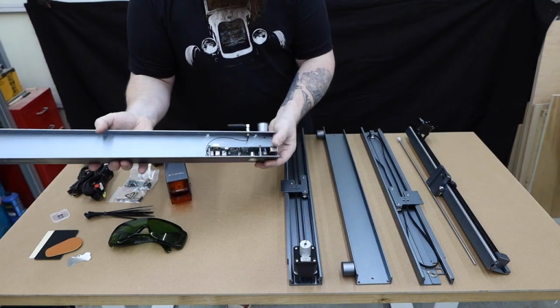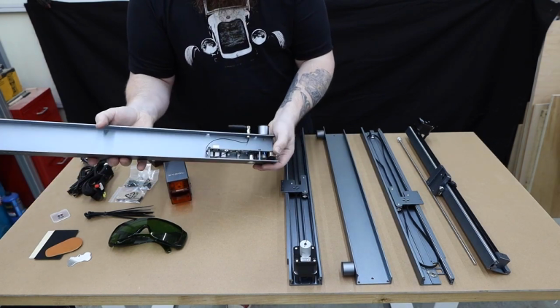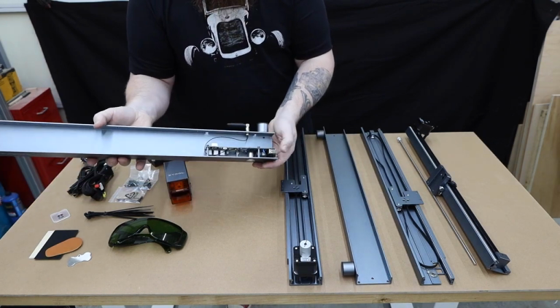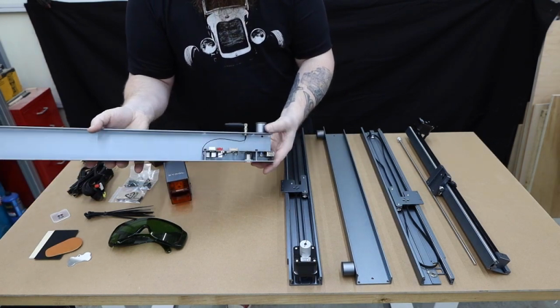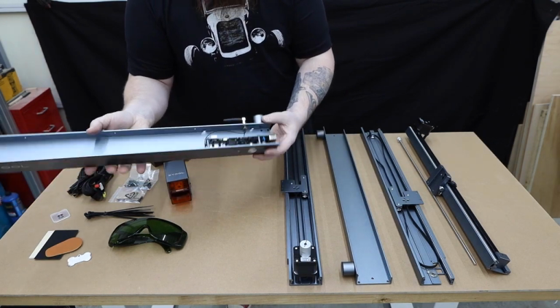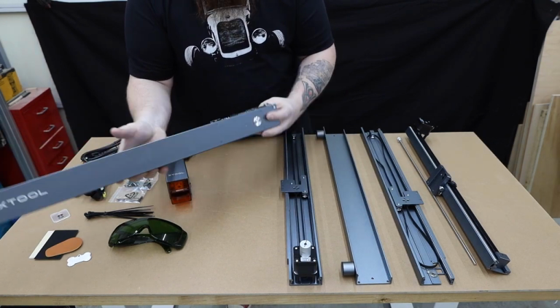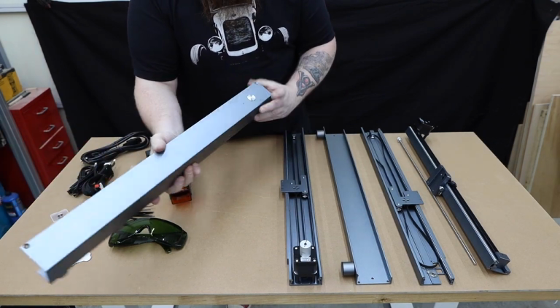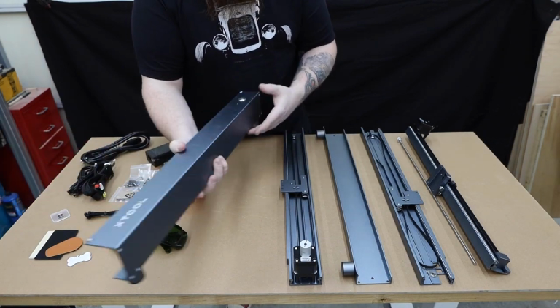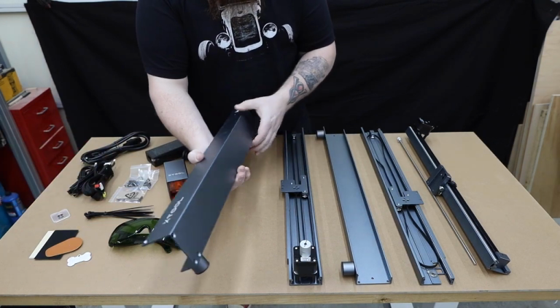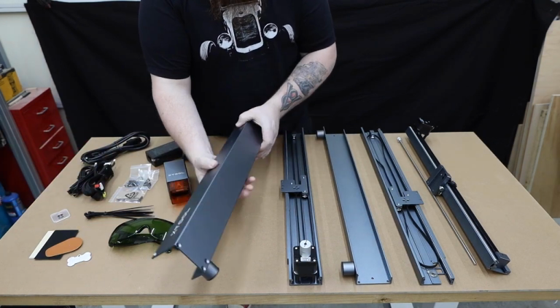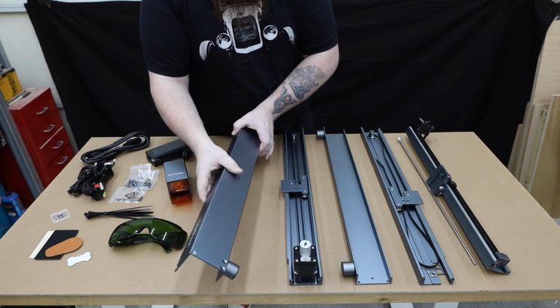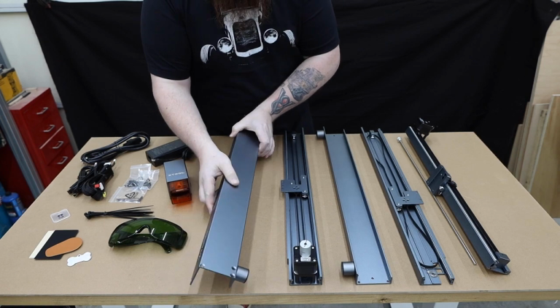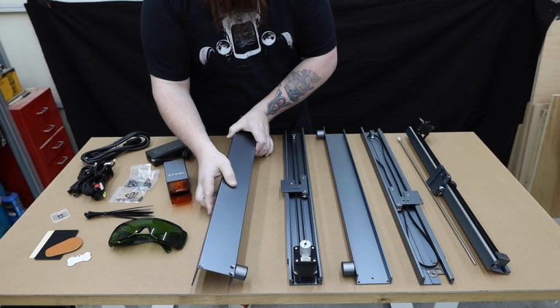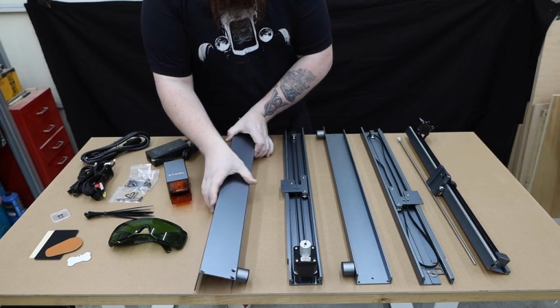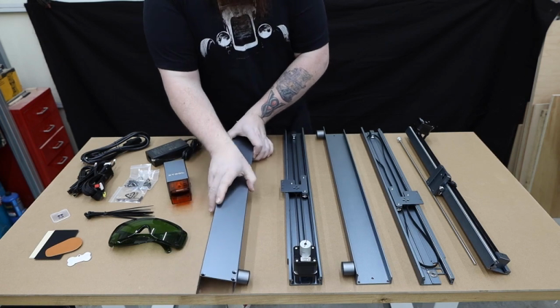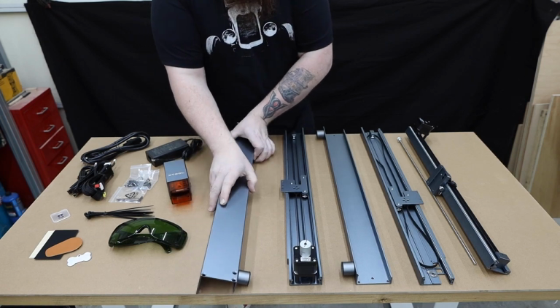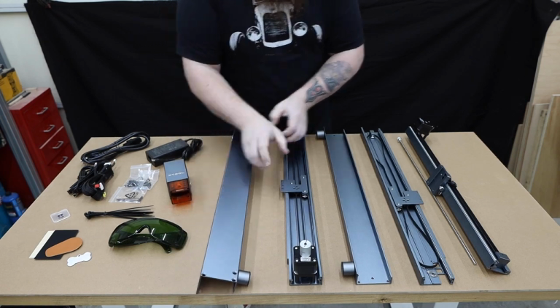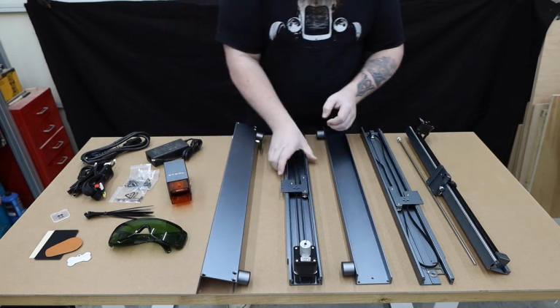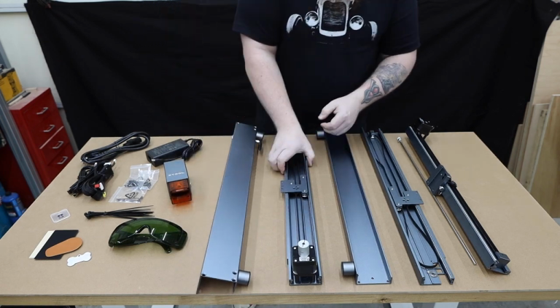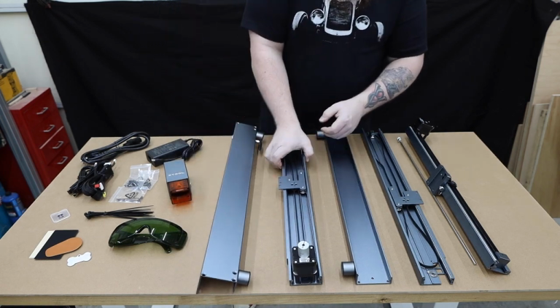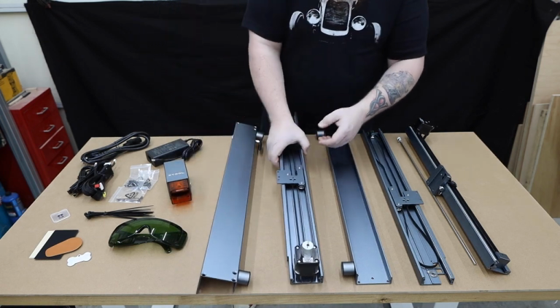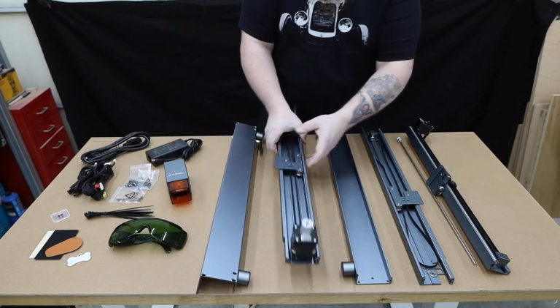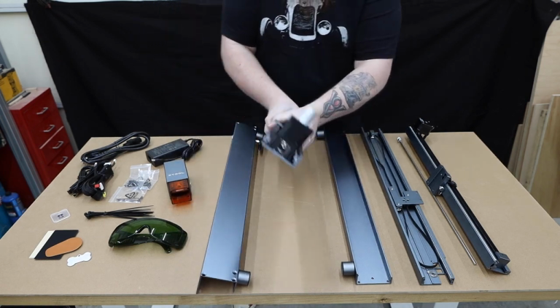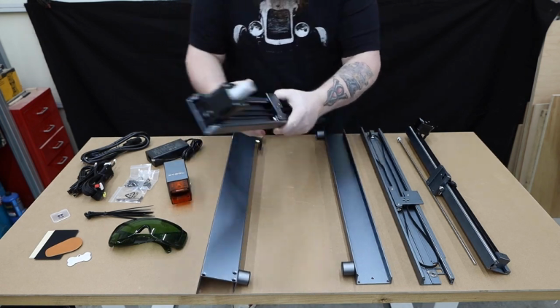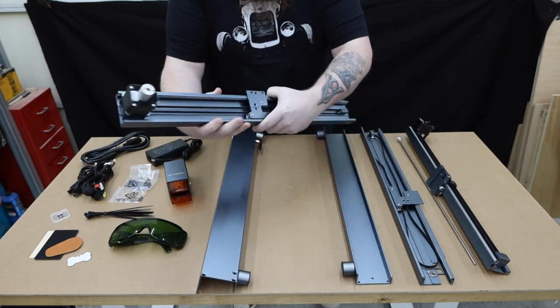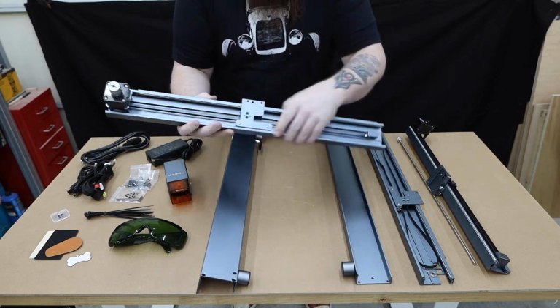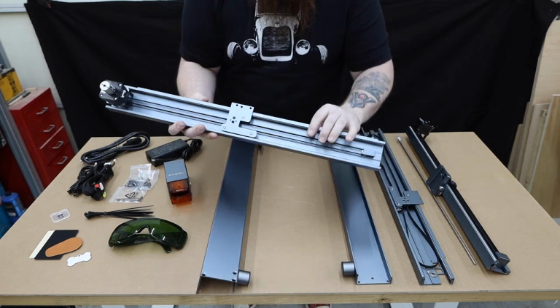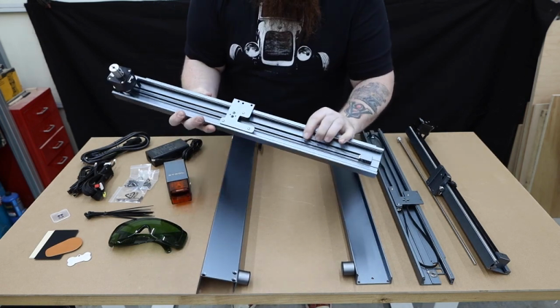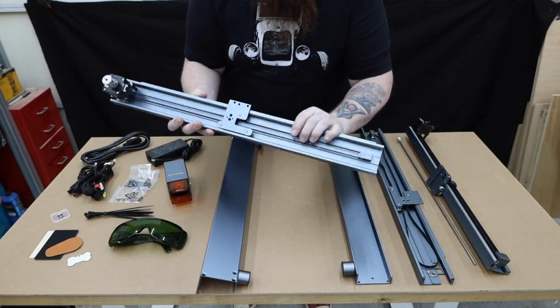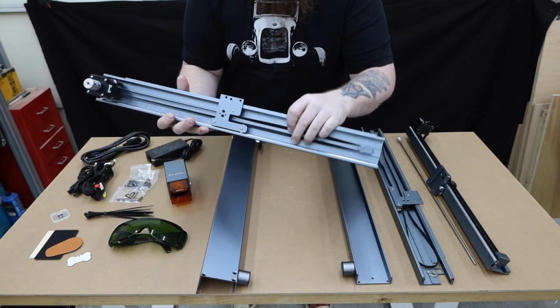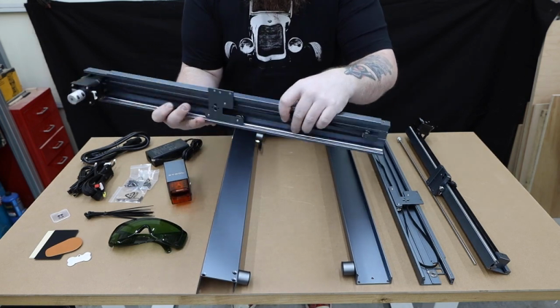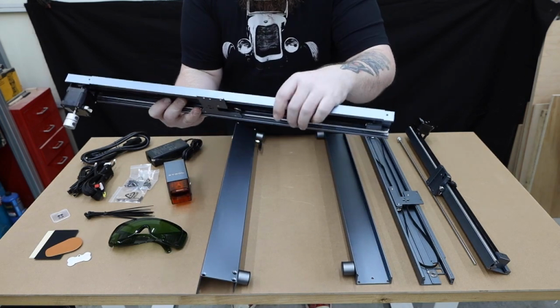And finally, they offer more than just a 5-watt laser. The D1 is available in a 5 and 10-watt model.